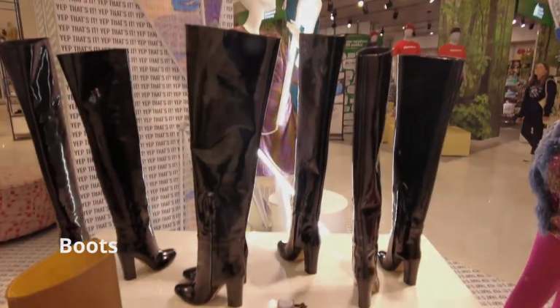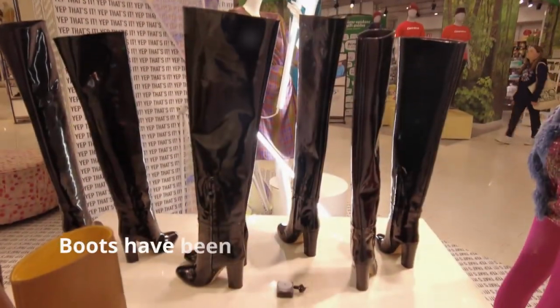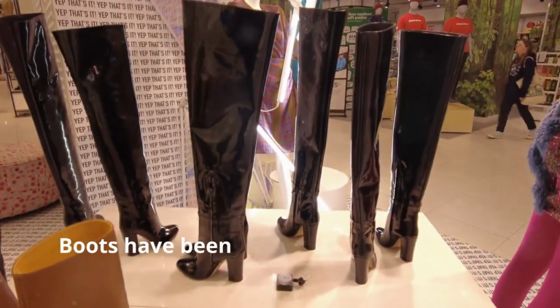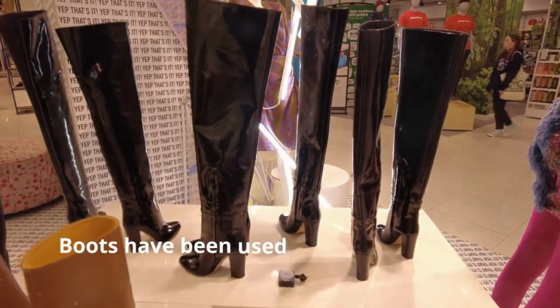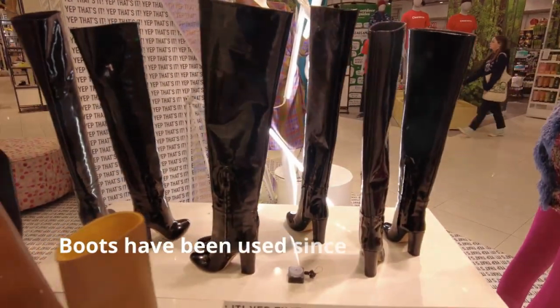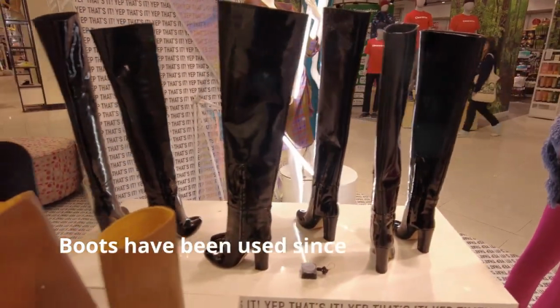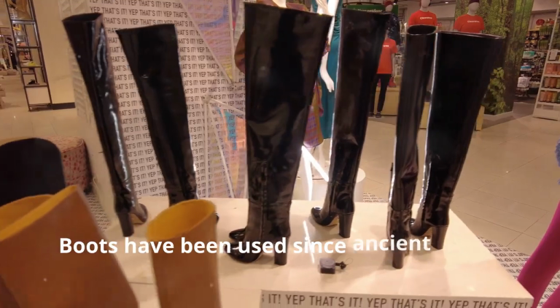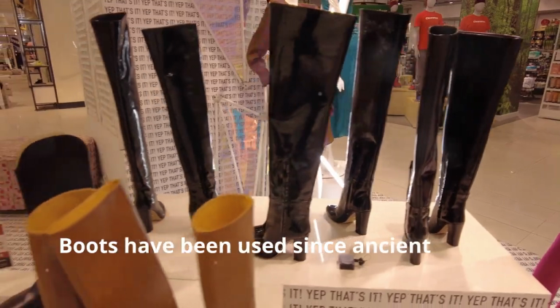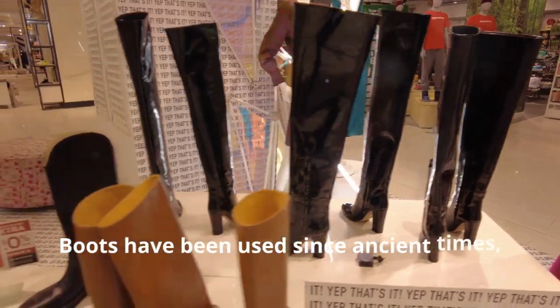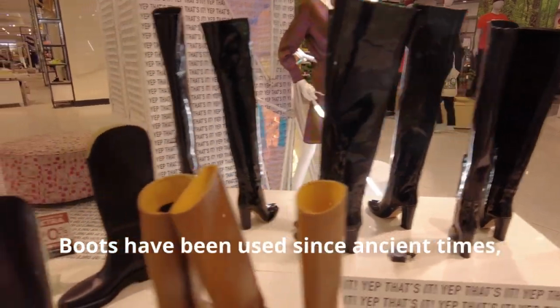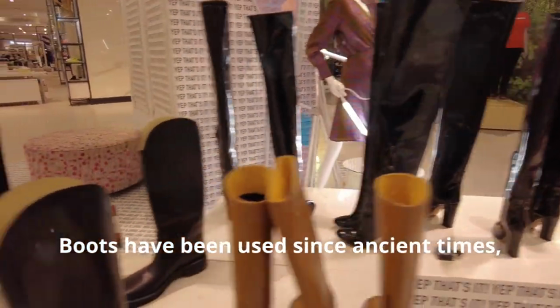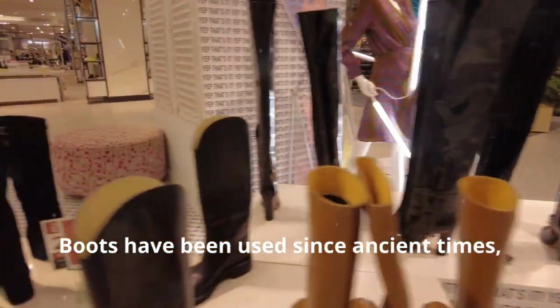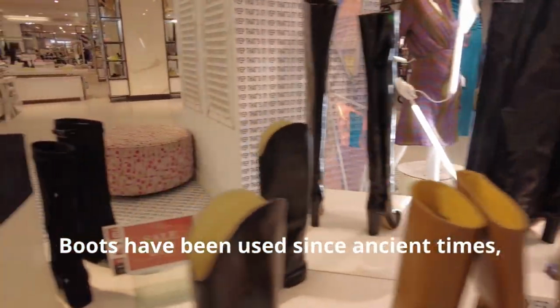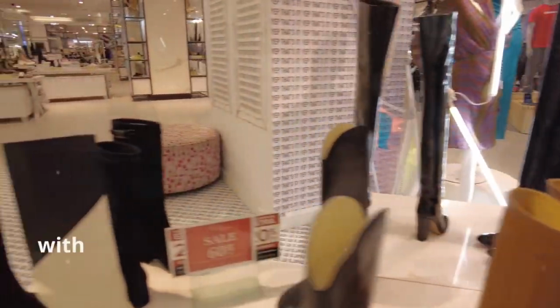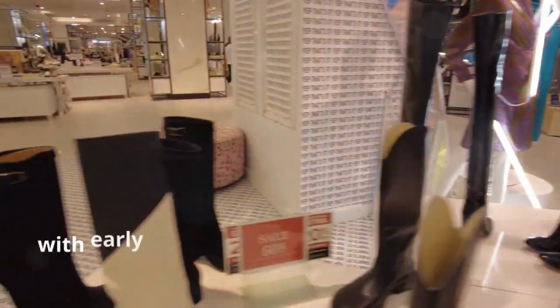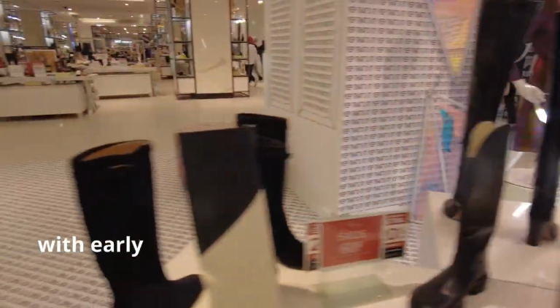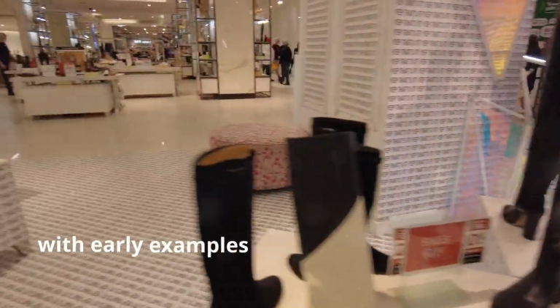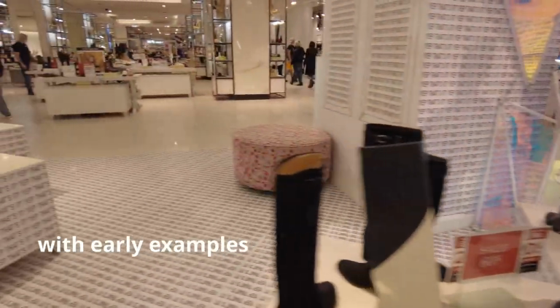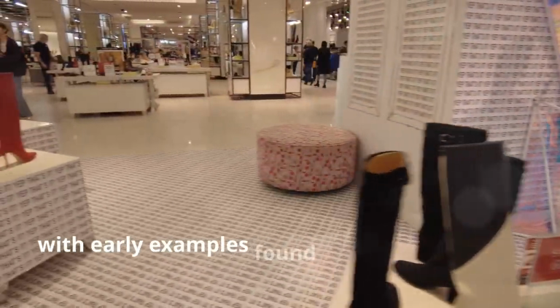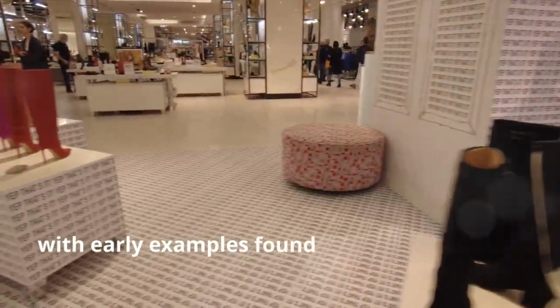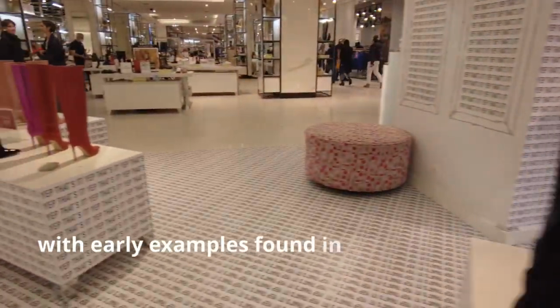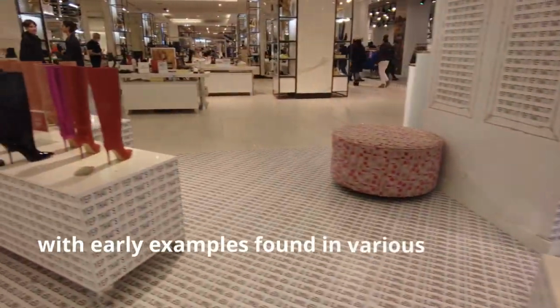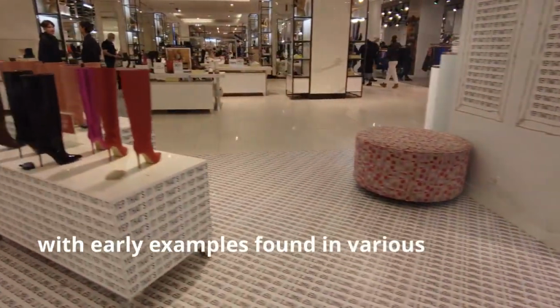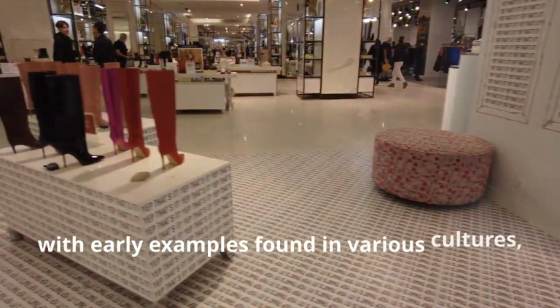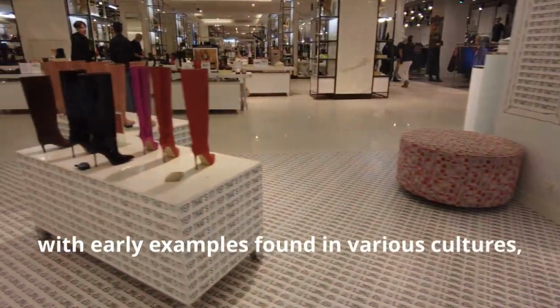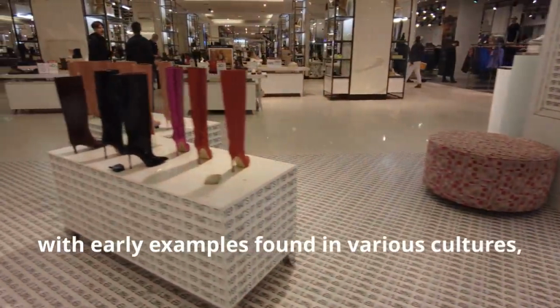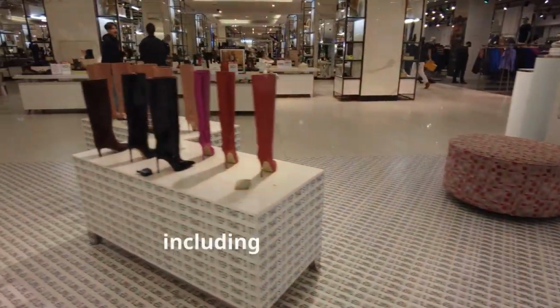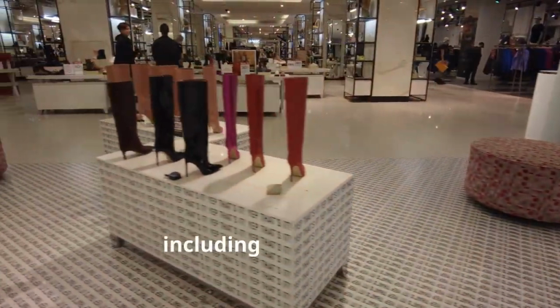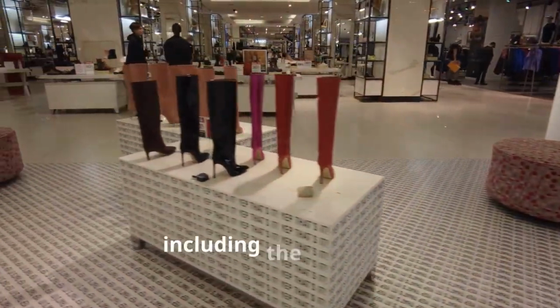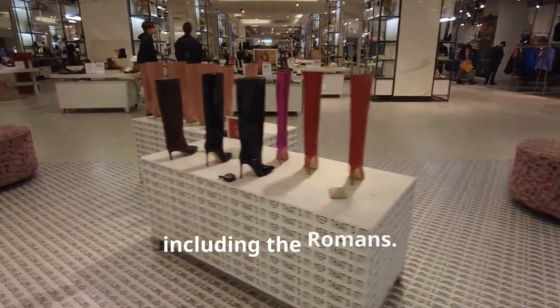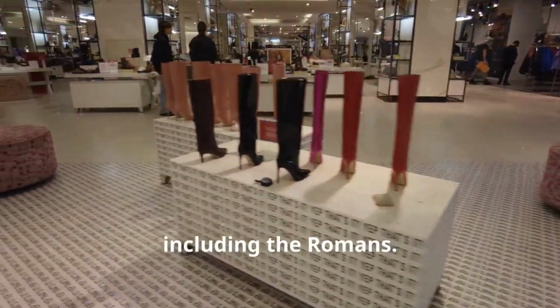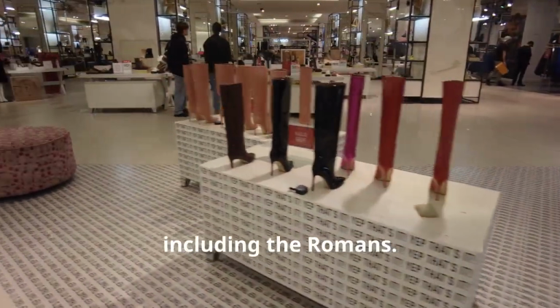3. Boots. Boots have been used since ancient times, with early examples found in various cultures, including the Romans.